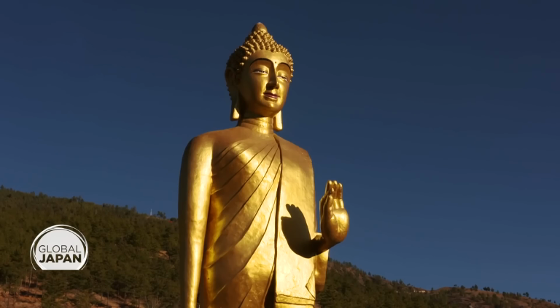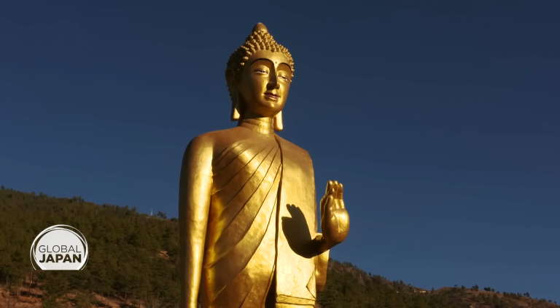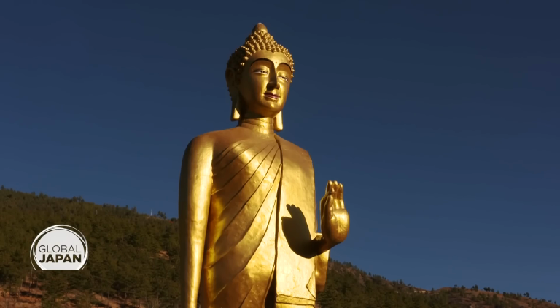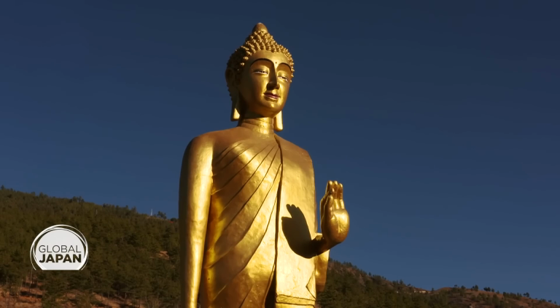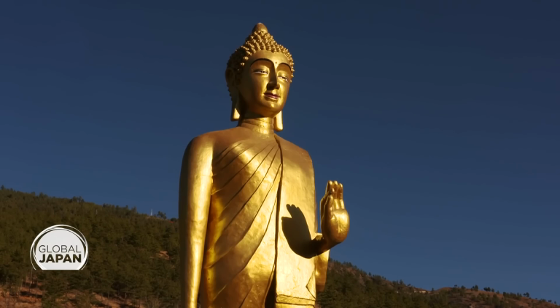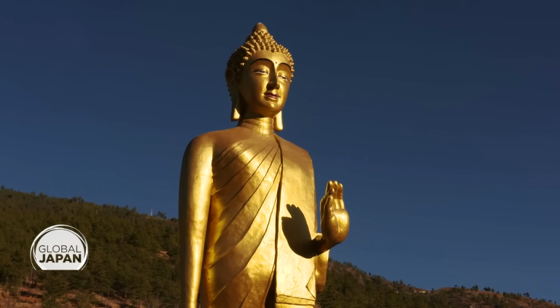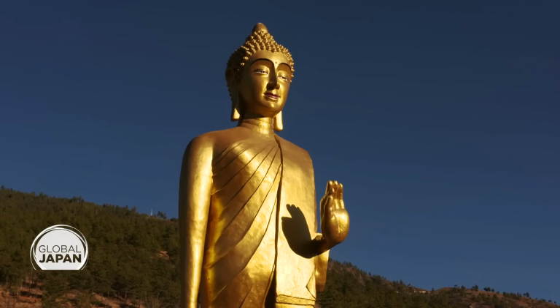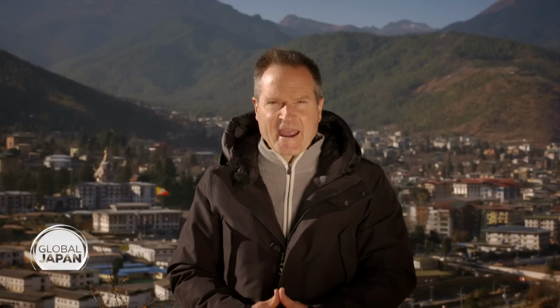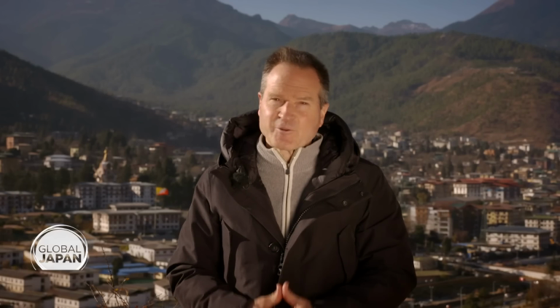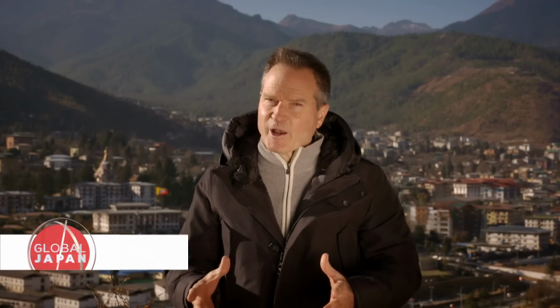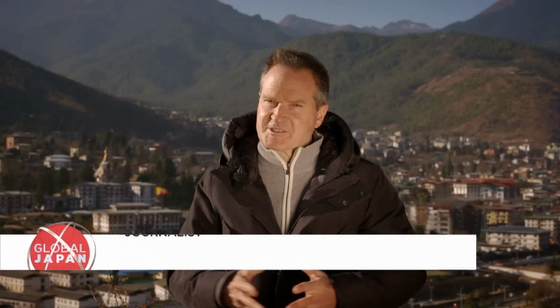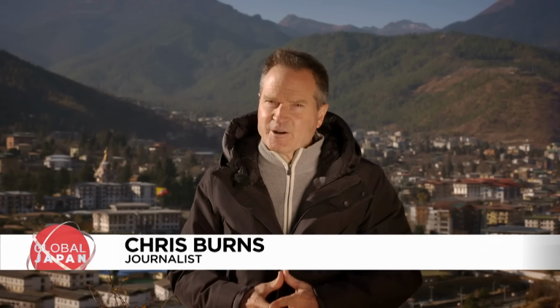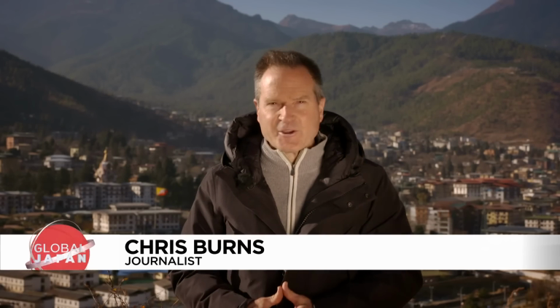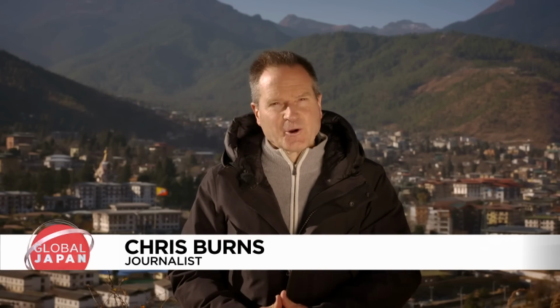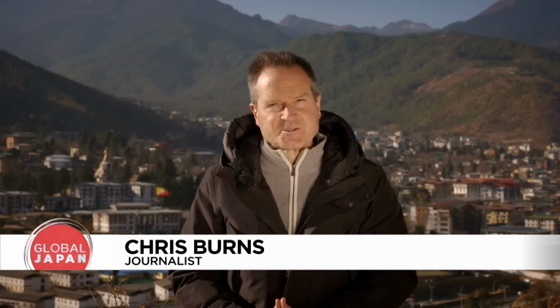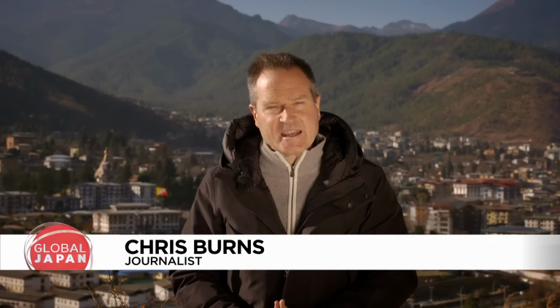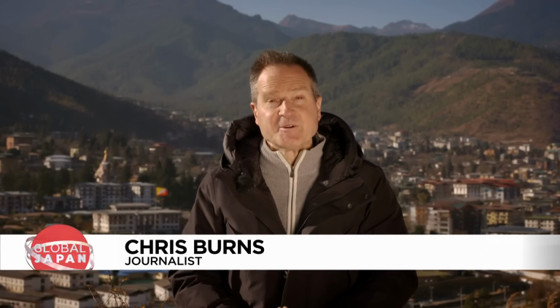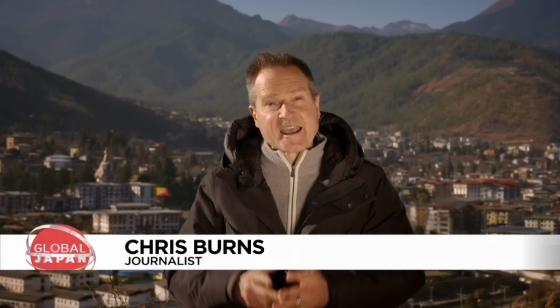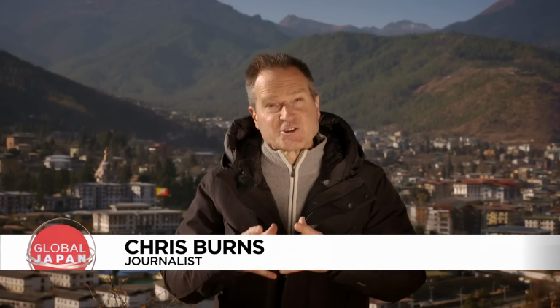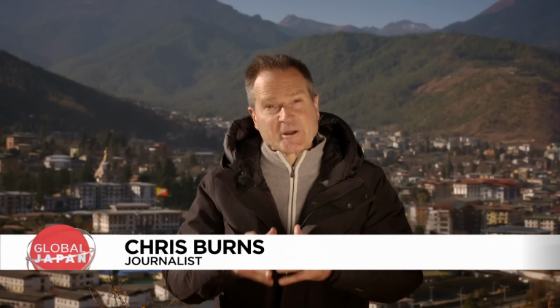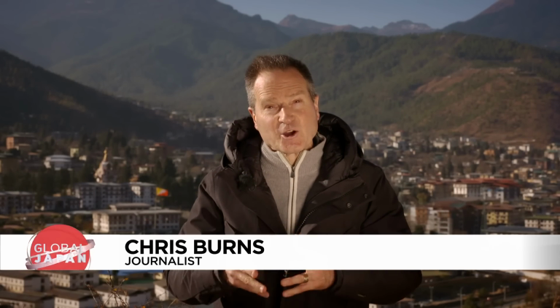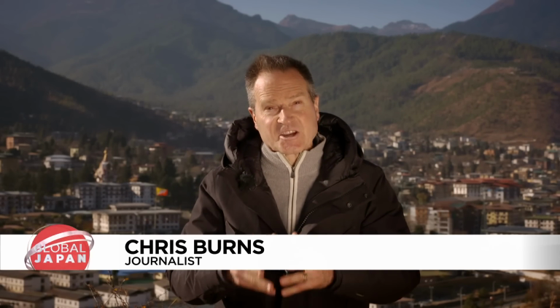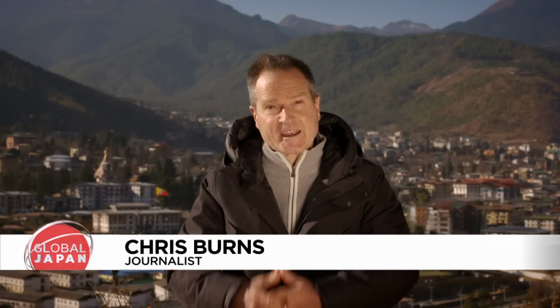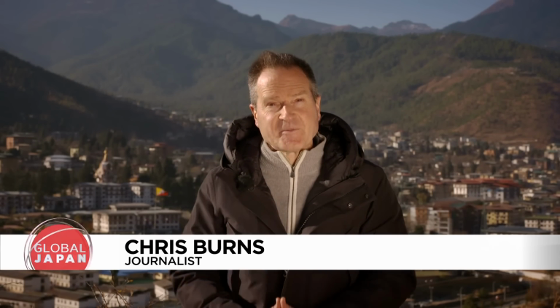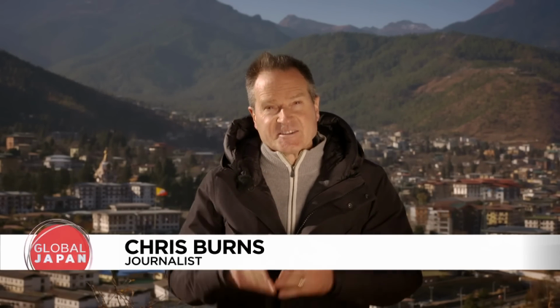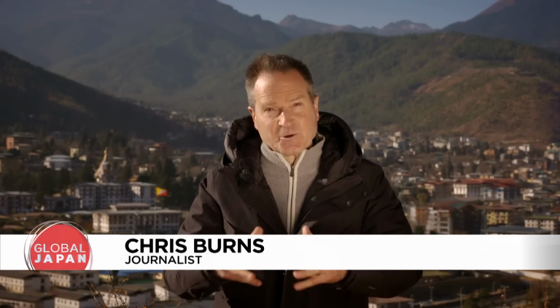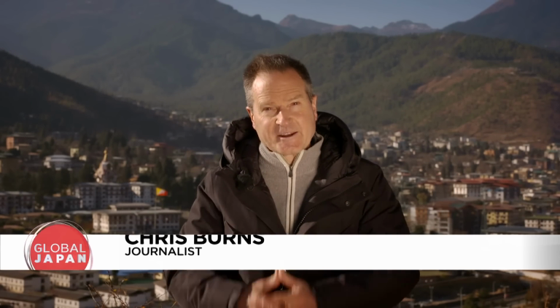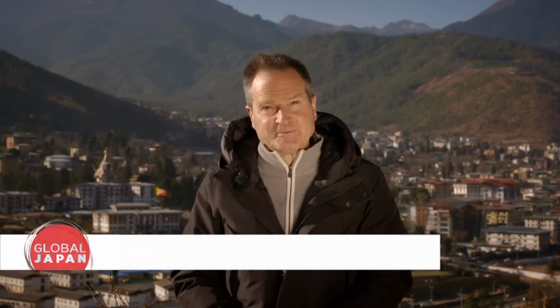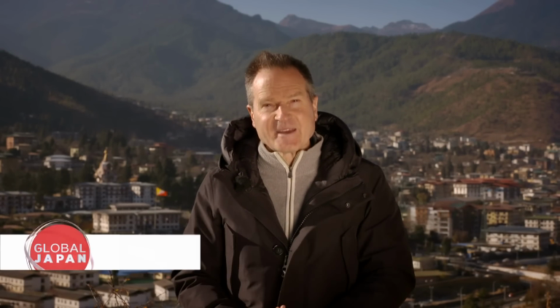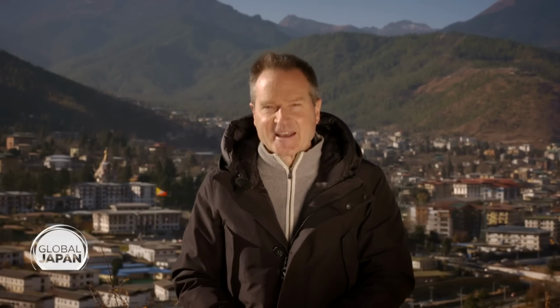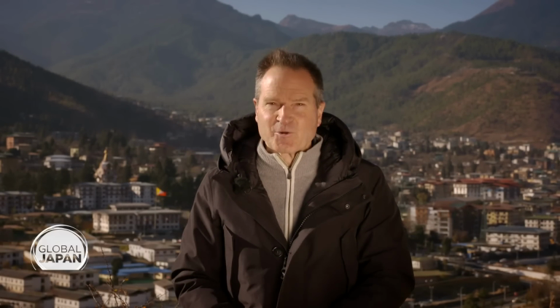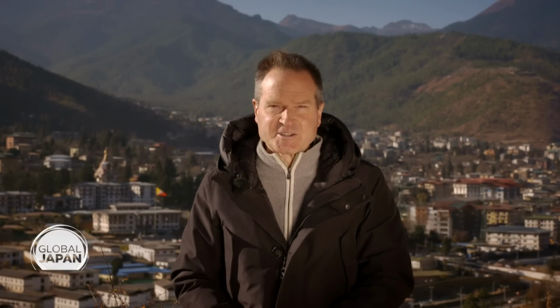That's all for now on Global Japan. From all of us here on the Euronews team, we say Shule Log Jege — see you later, and thanks for watching.